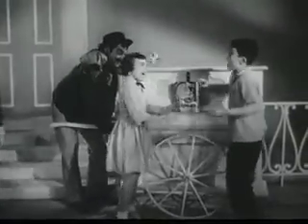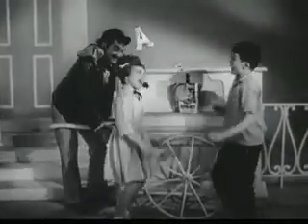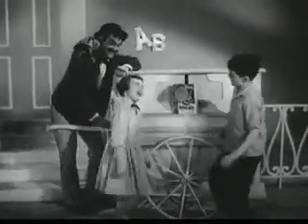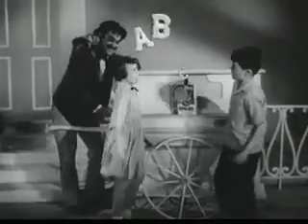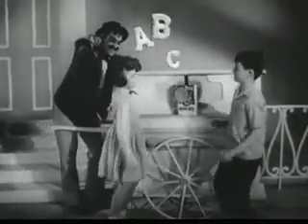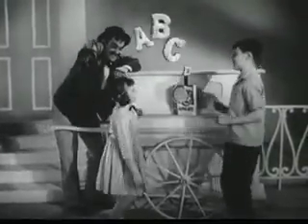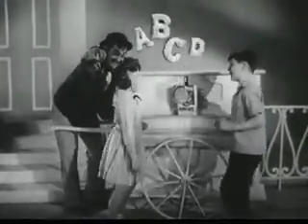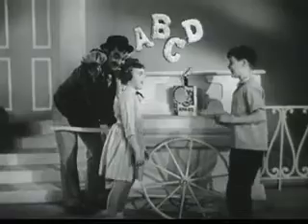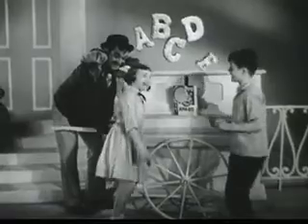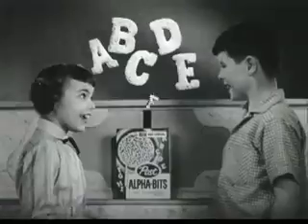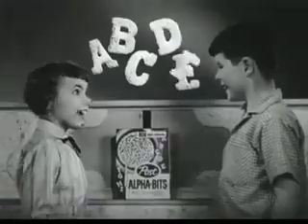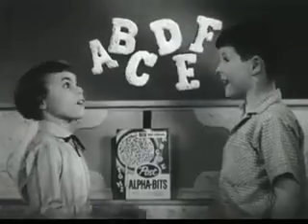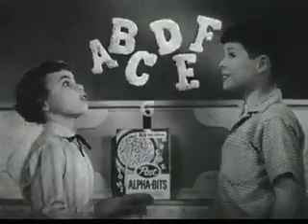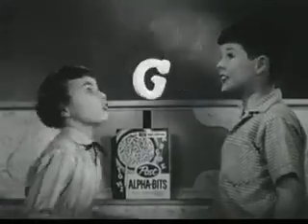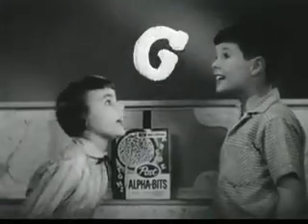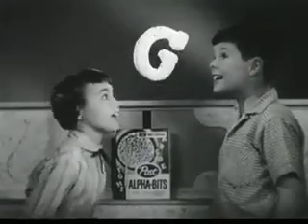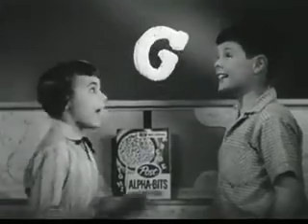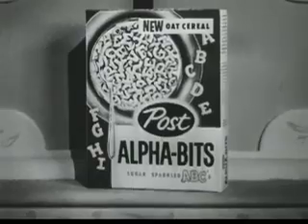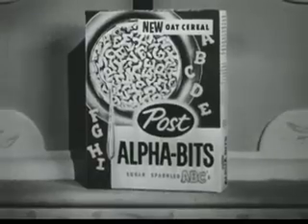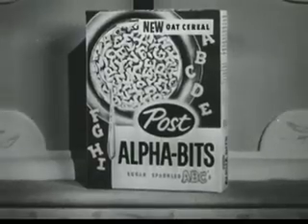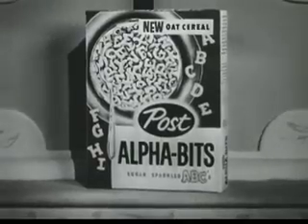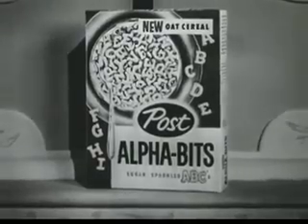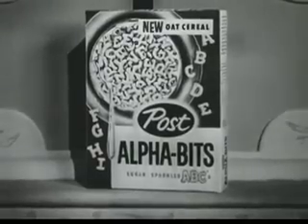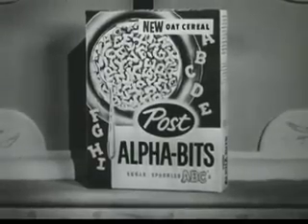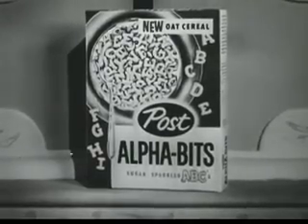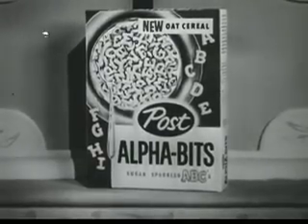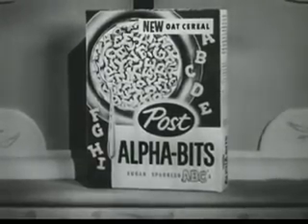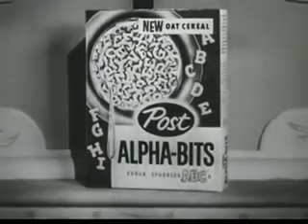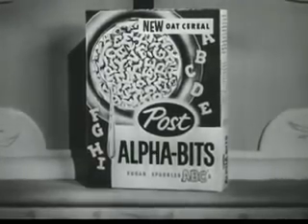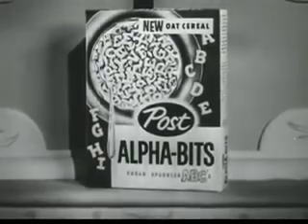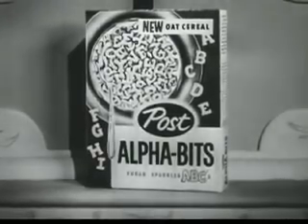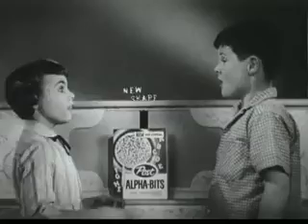A, B, C, D, E, F, G! Alphabet for you and me.